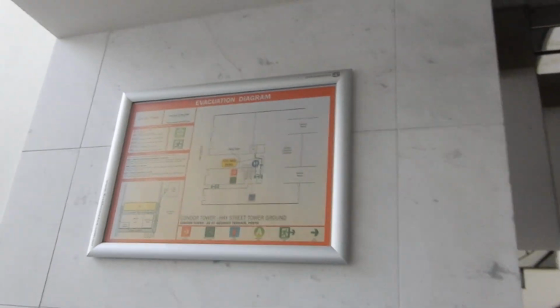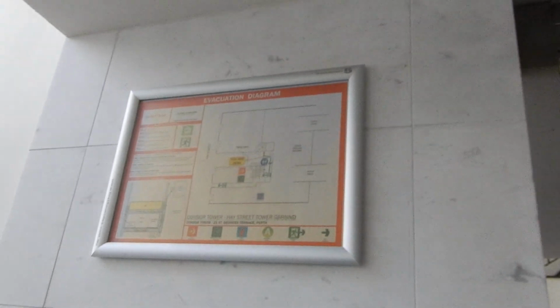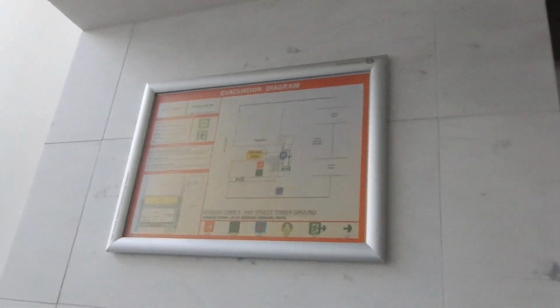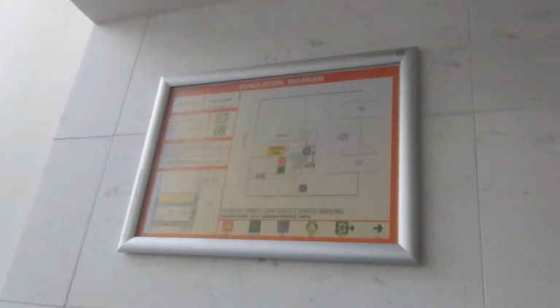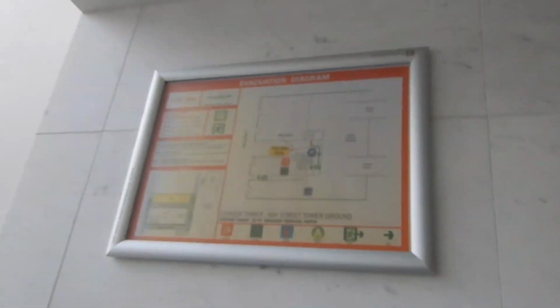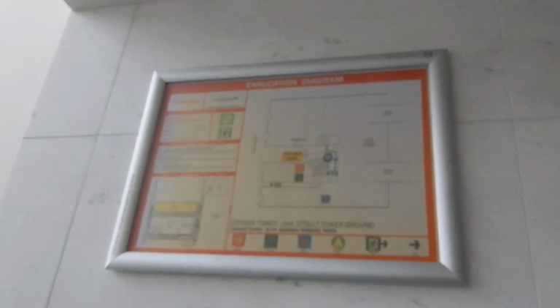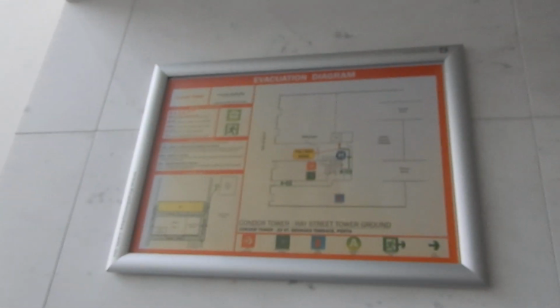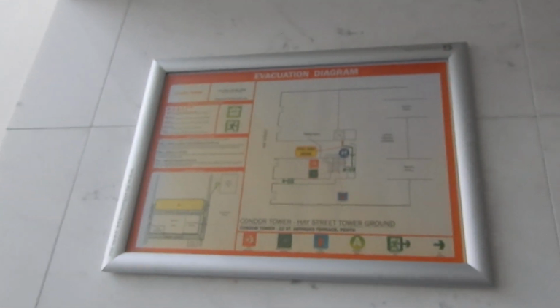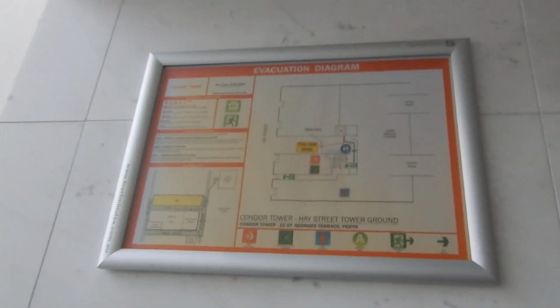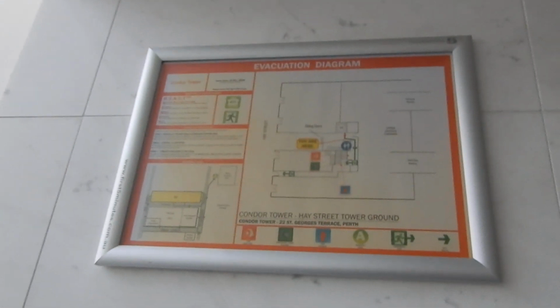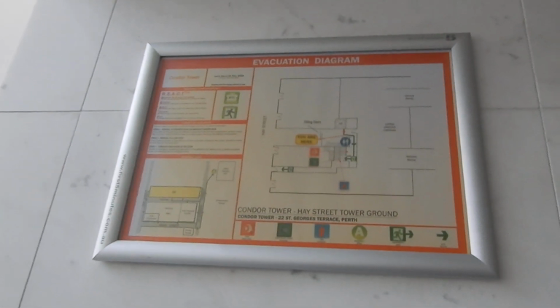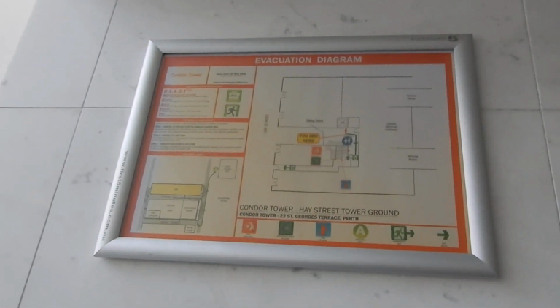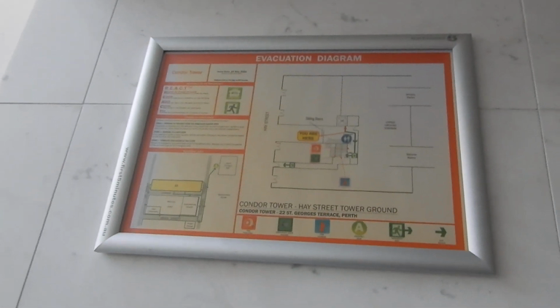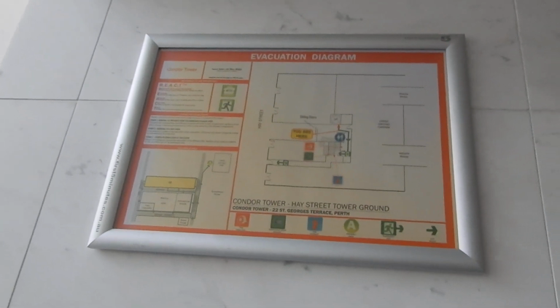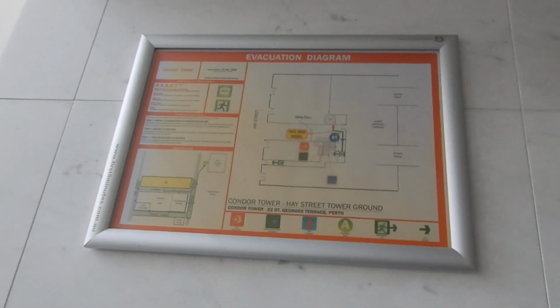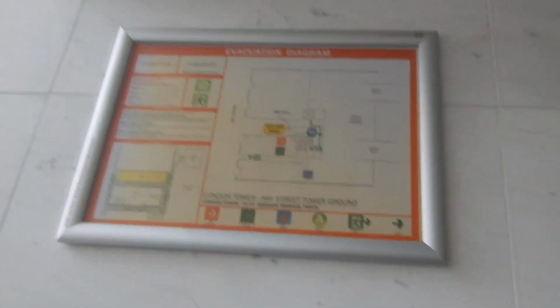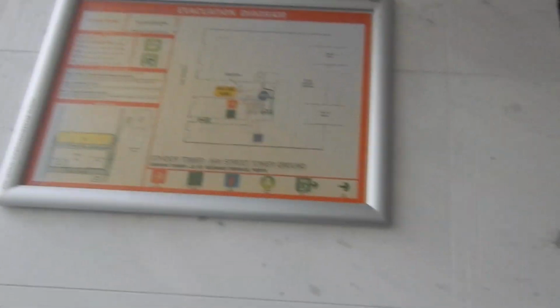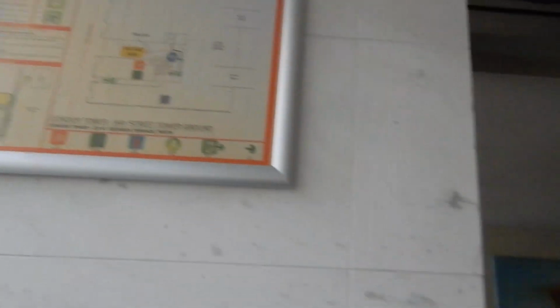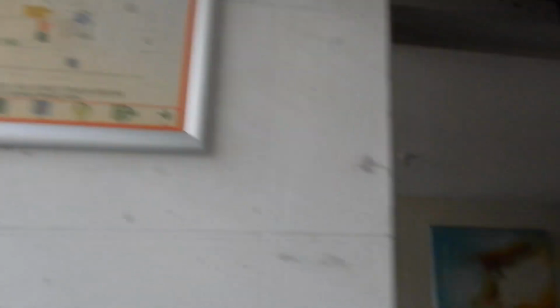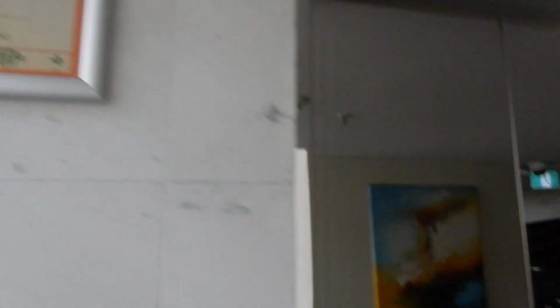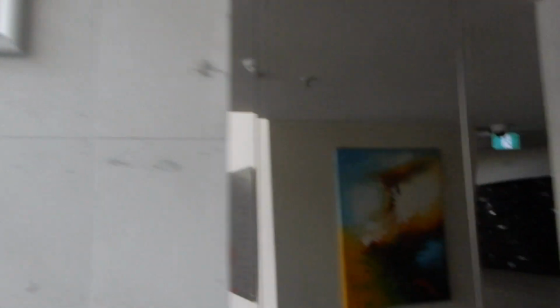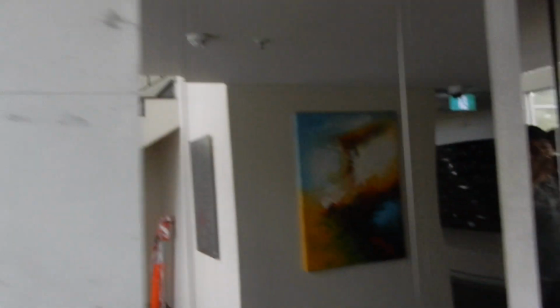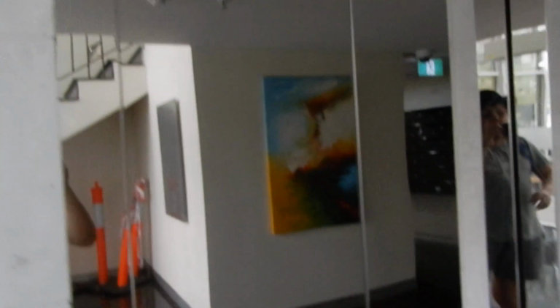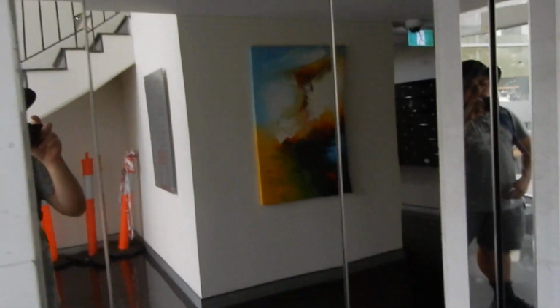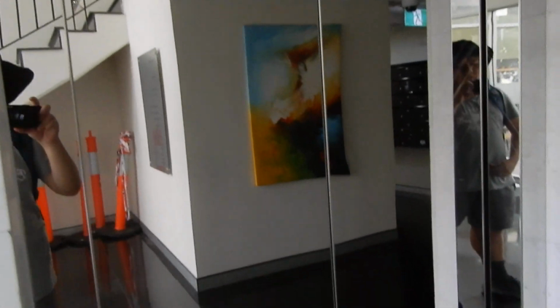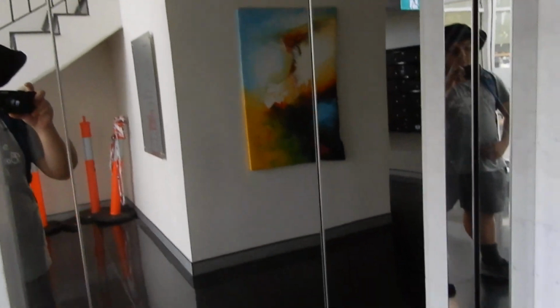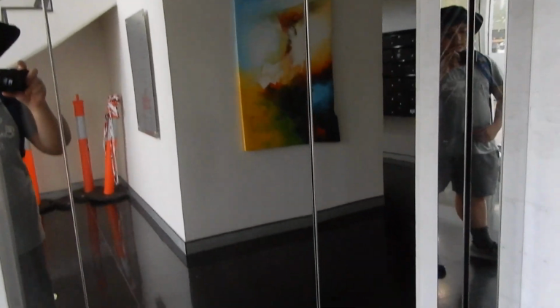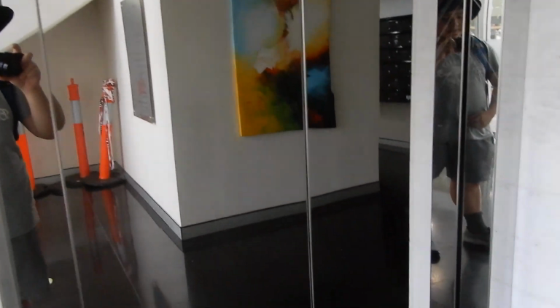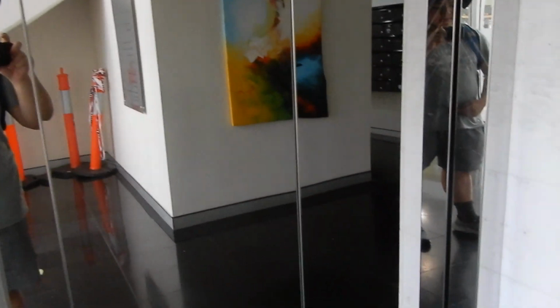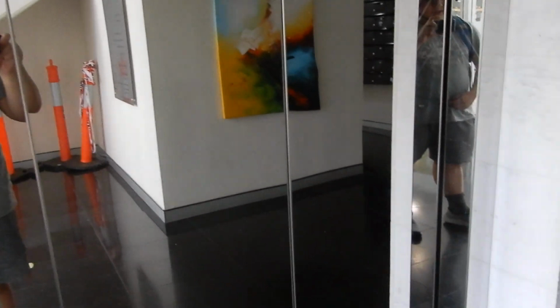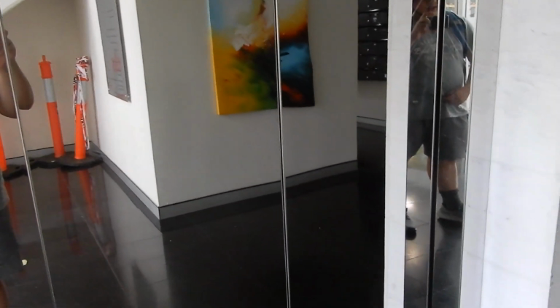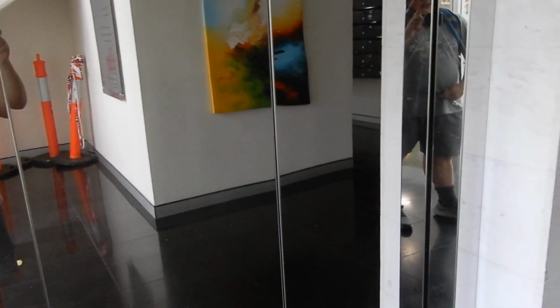There's a fire map, which doesn't indicate any additional lifts. So that will be it.